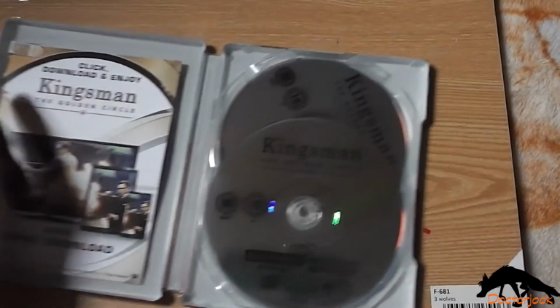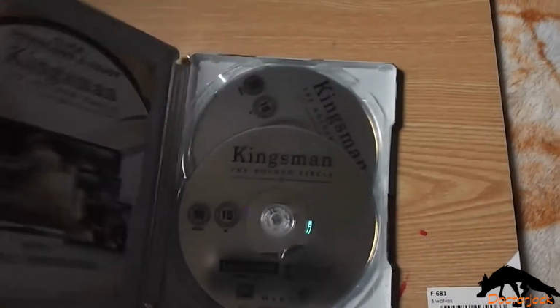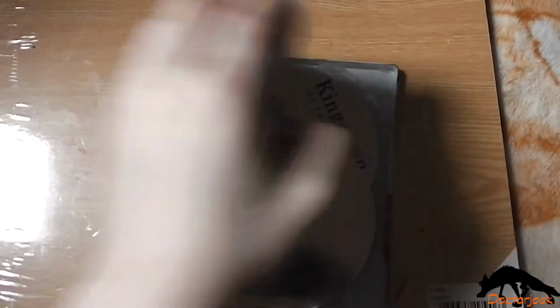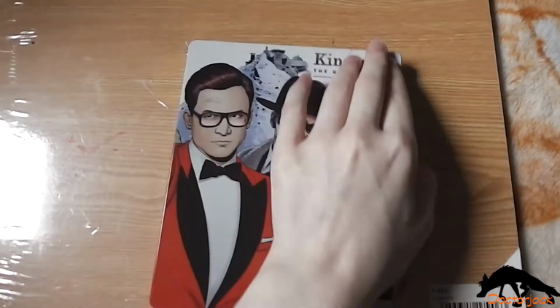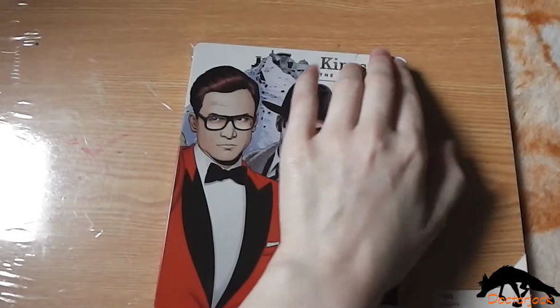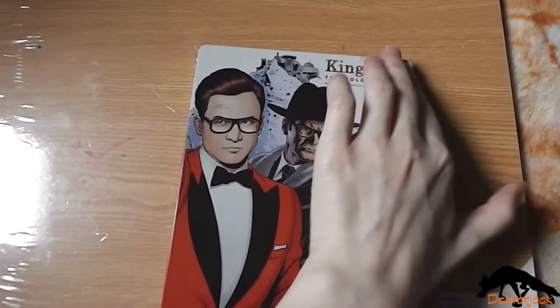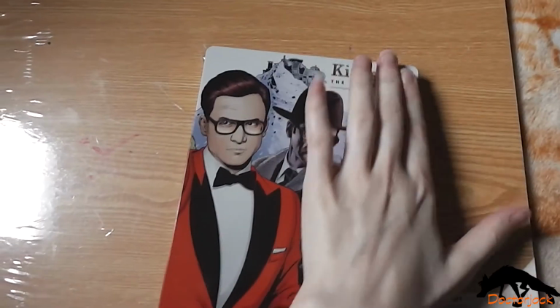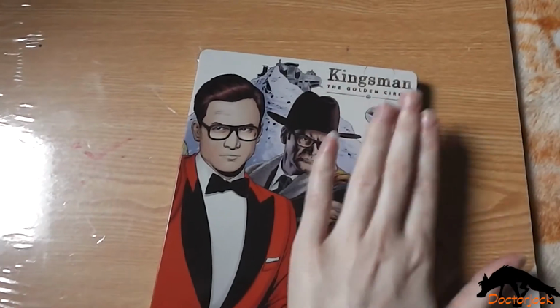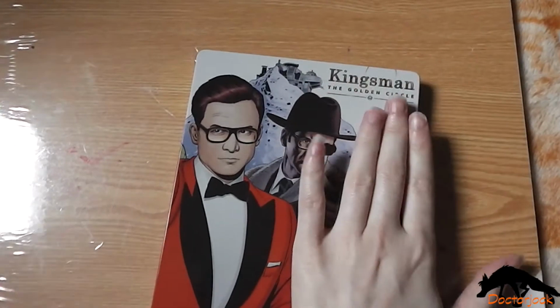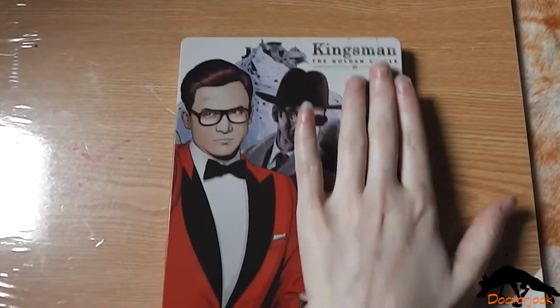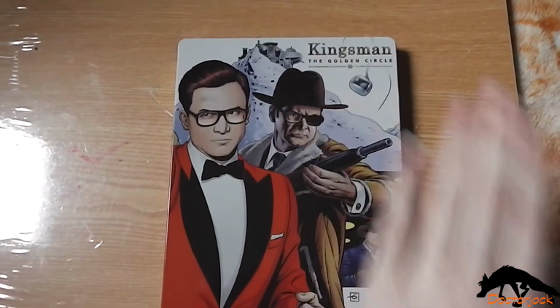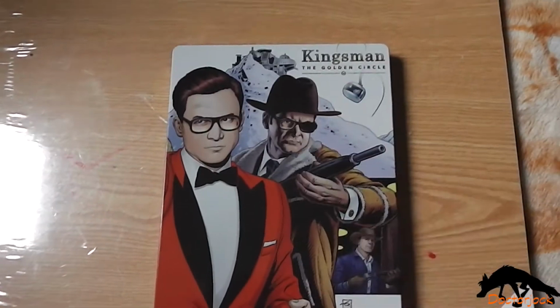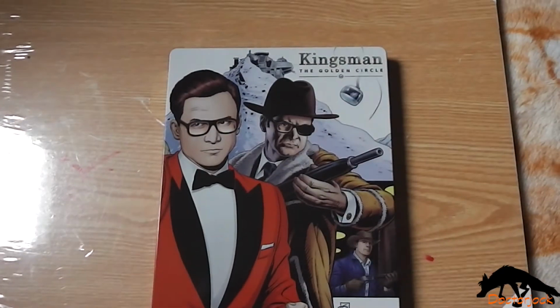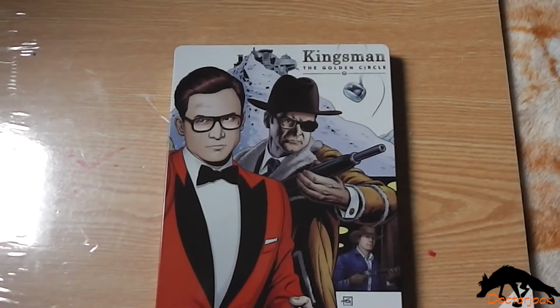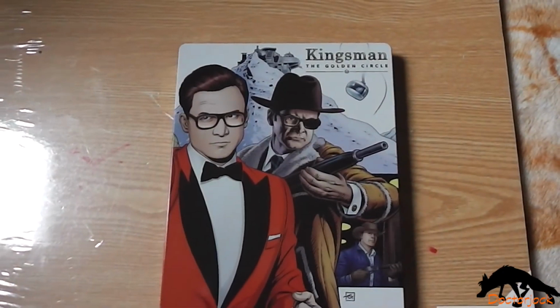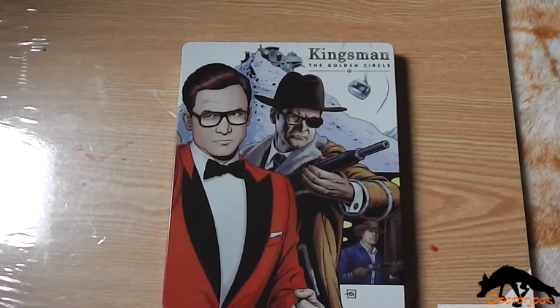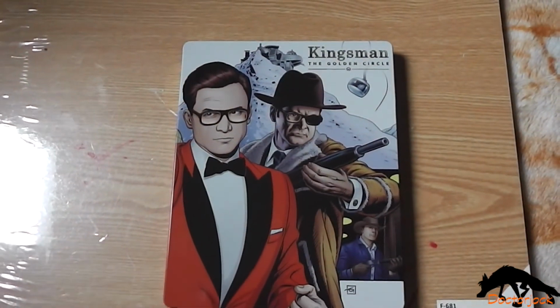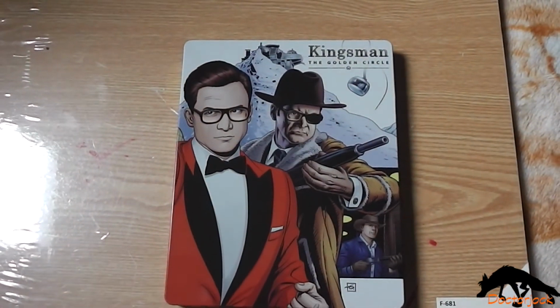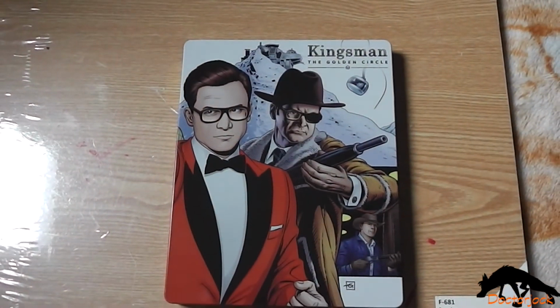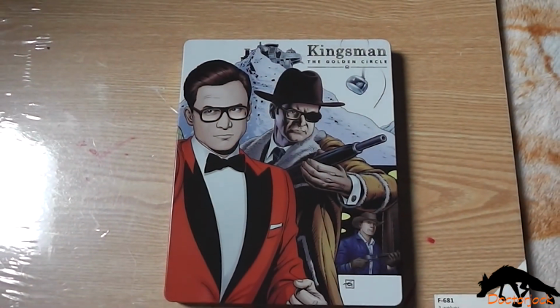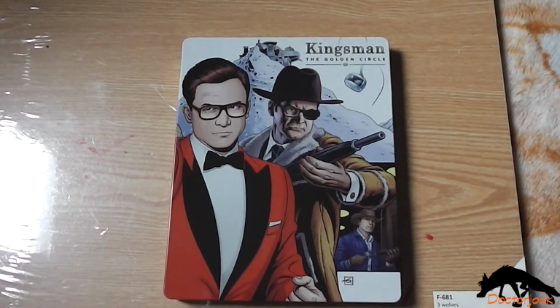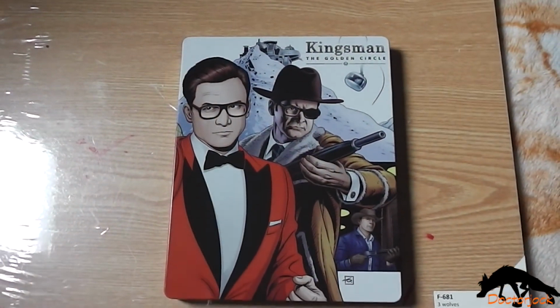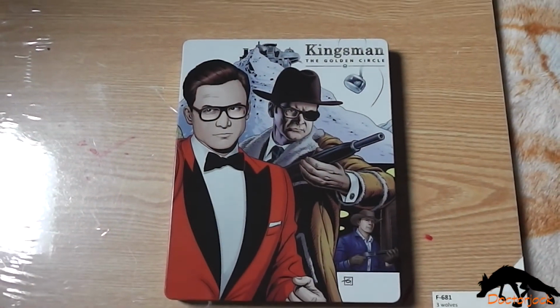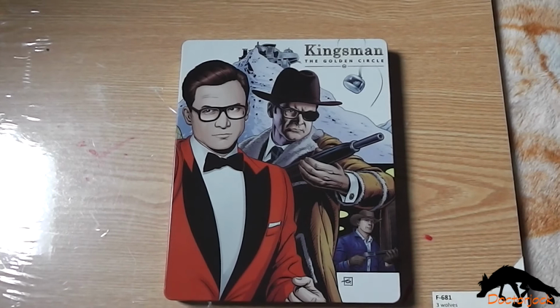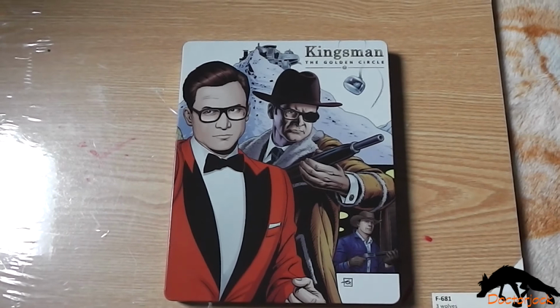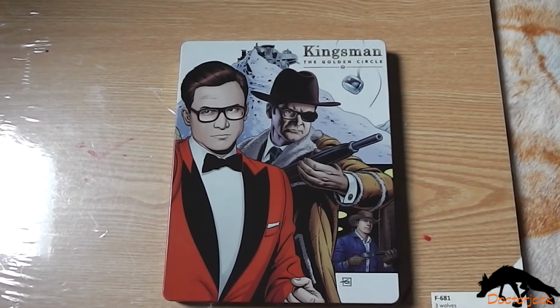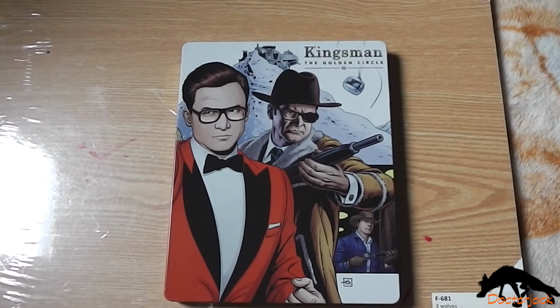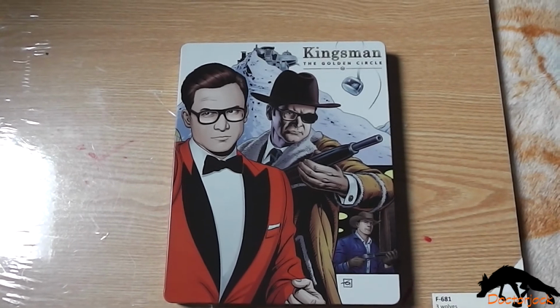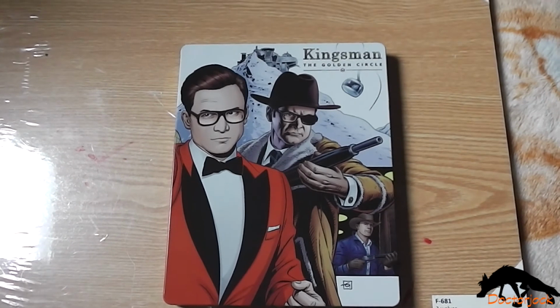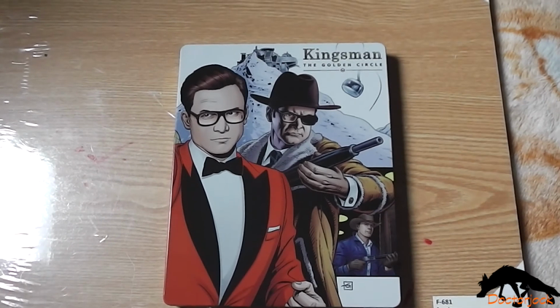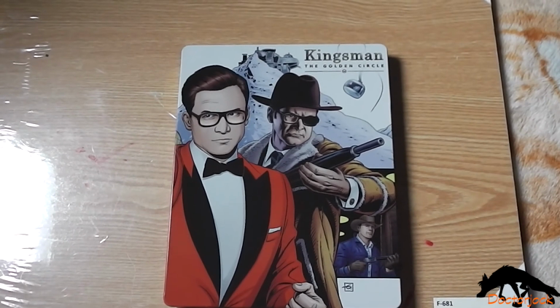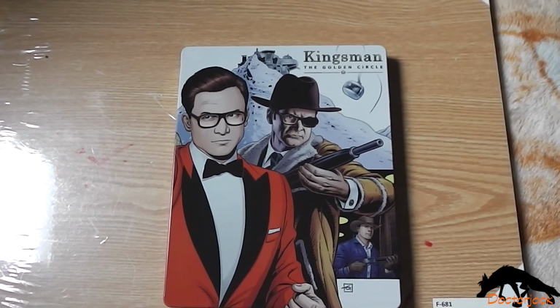So yeah, that was my unboxing of Kingsman the Golden Circle. Thanks for watching. Bye!